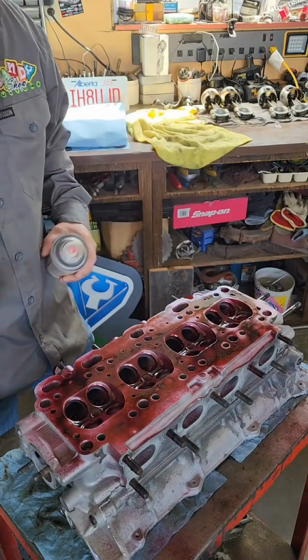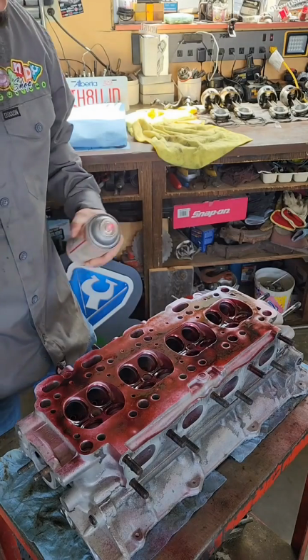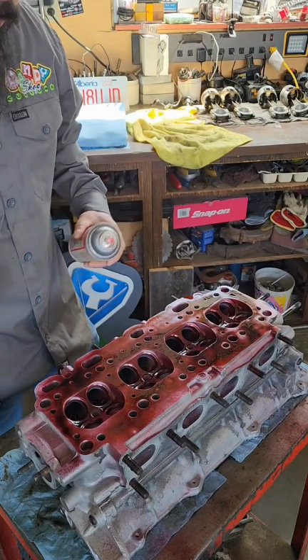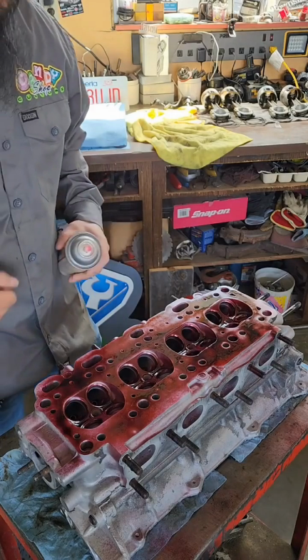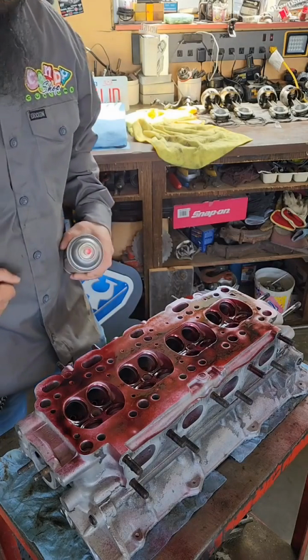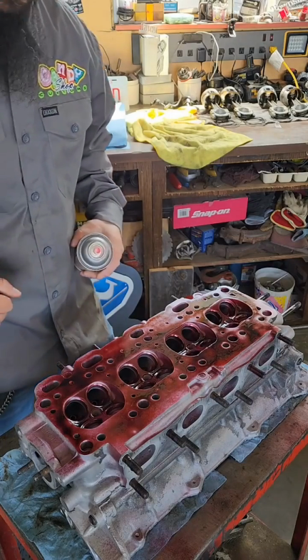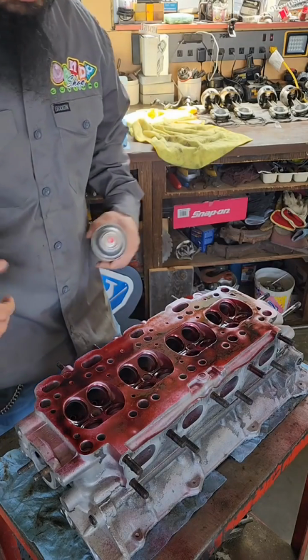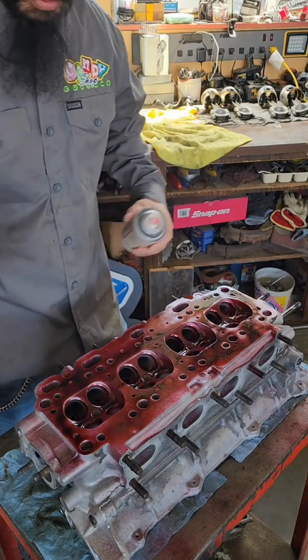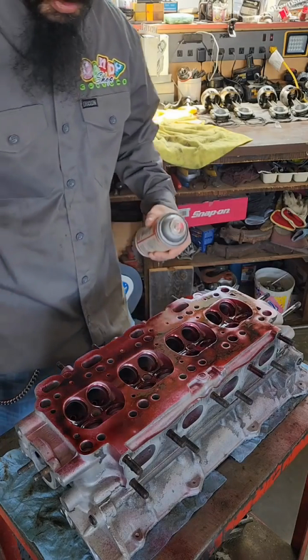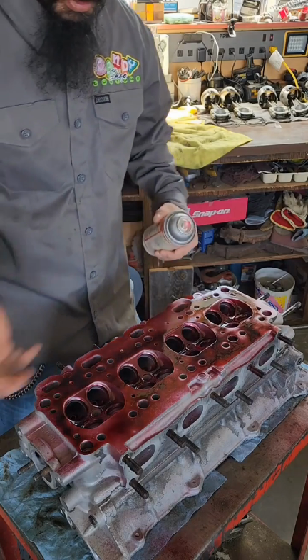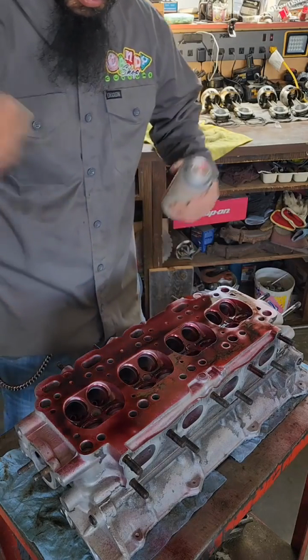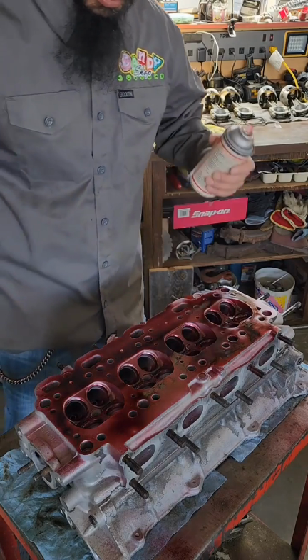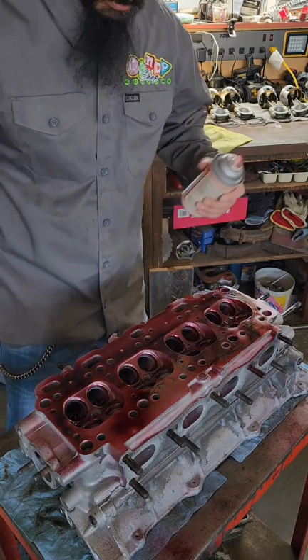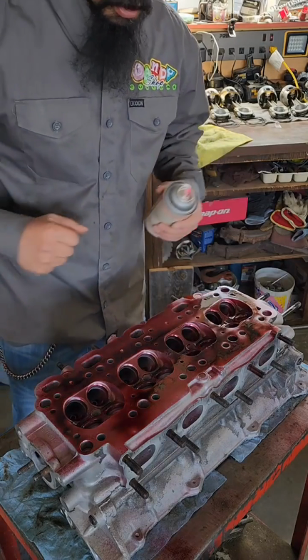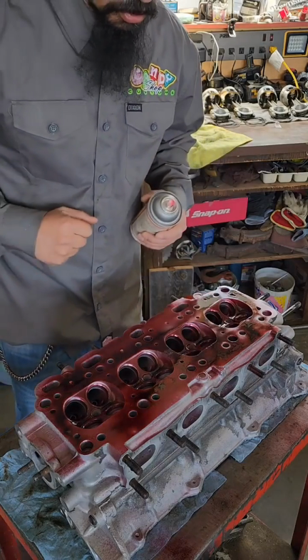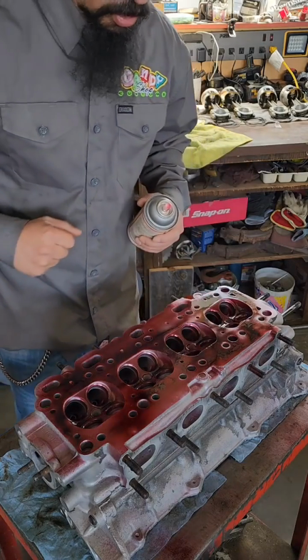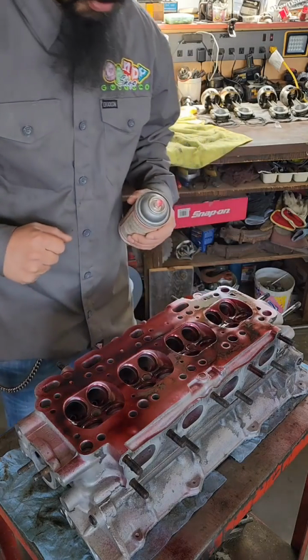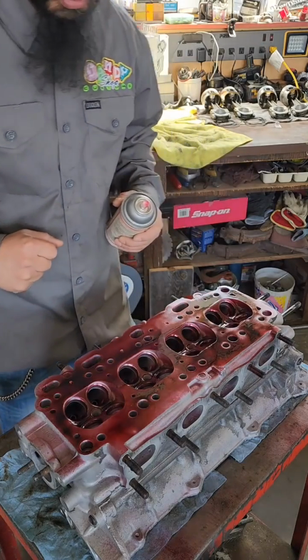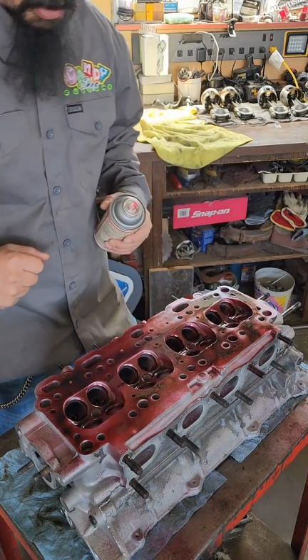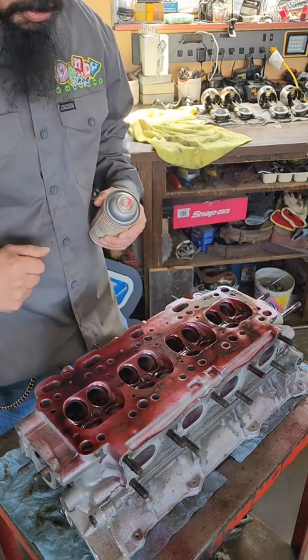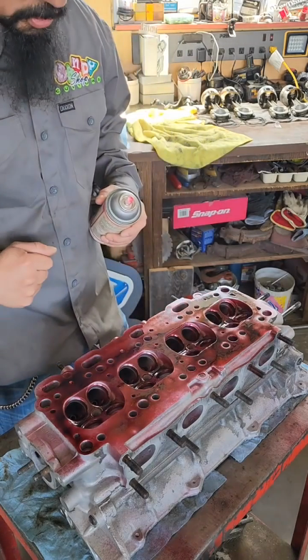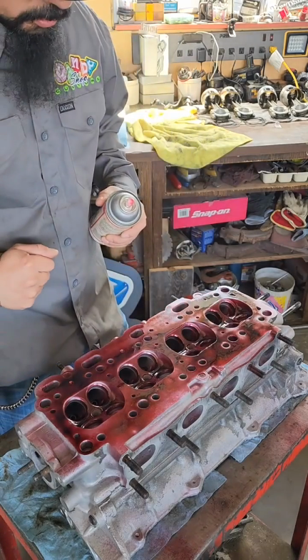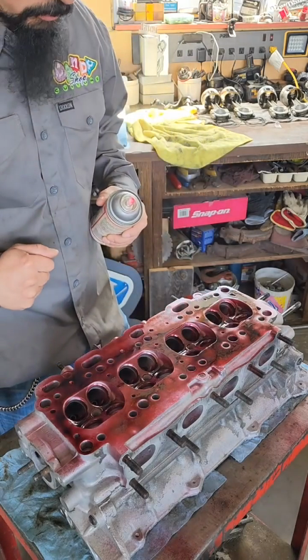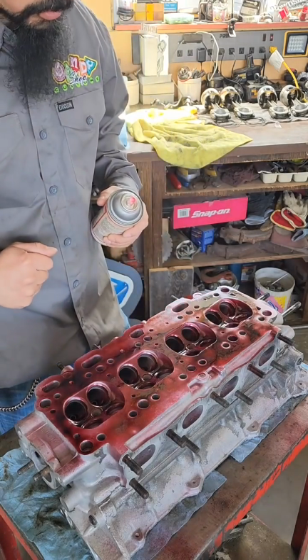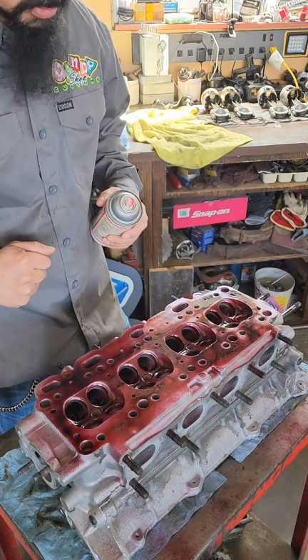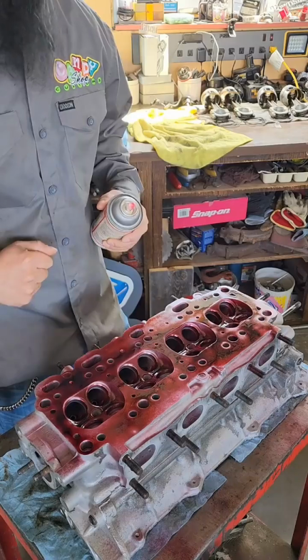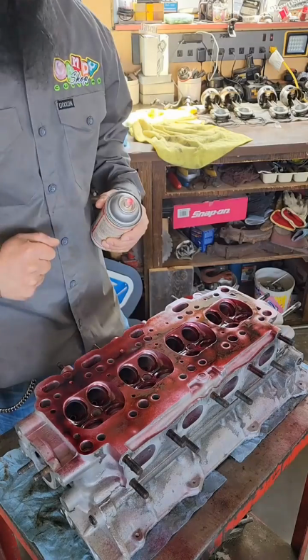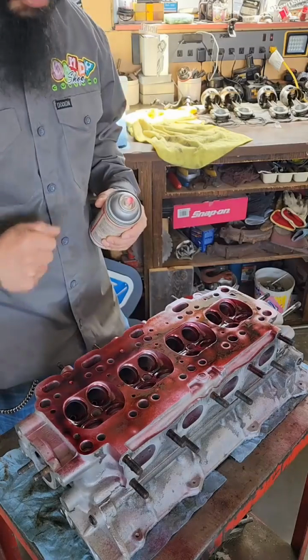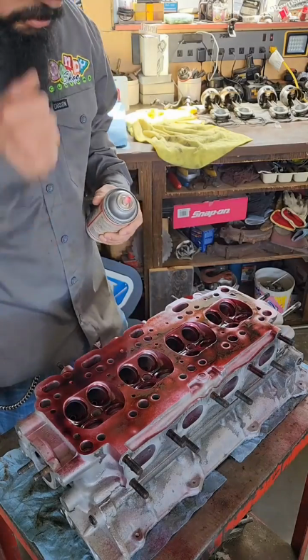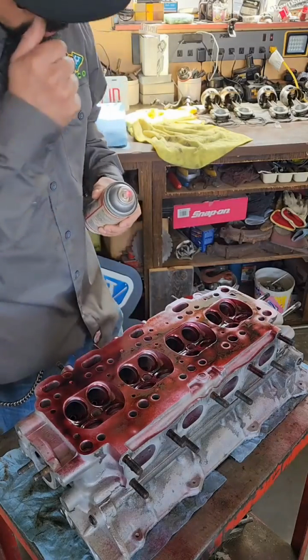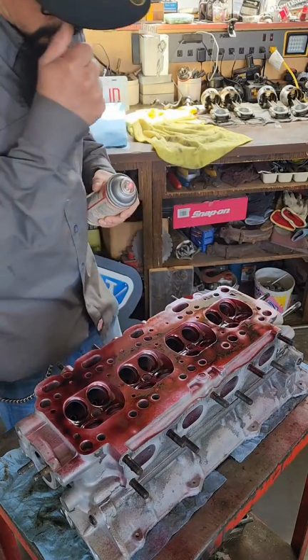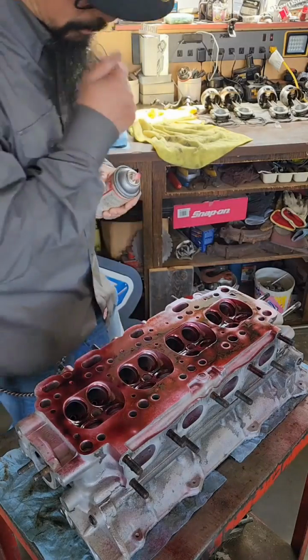We're going to leave that penetrate for about three minutes, then wipe it off. Then we'll put the developer on and see if we can draw up any of that dye if there are any cracks in the cylinder head.